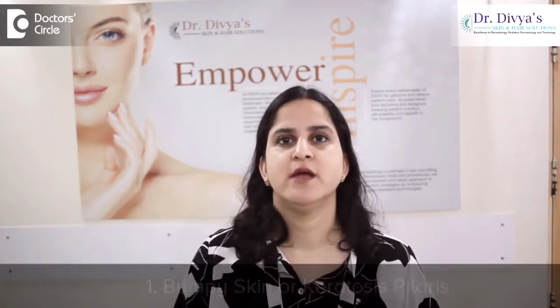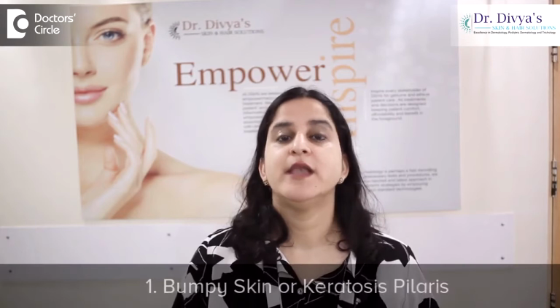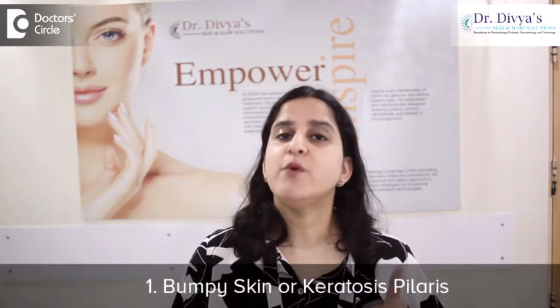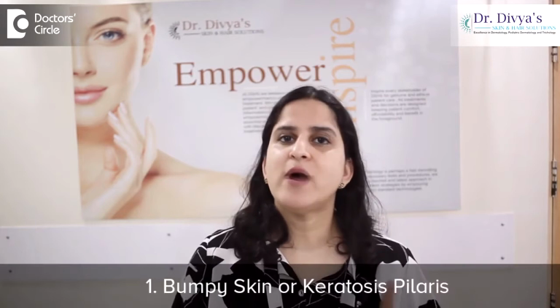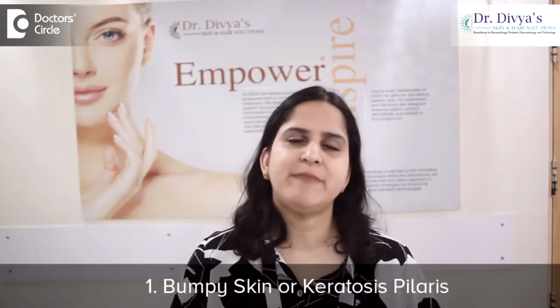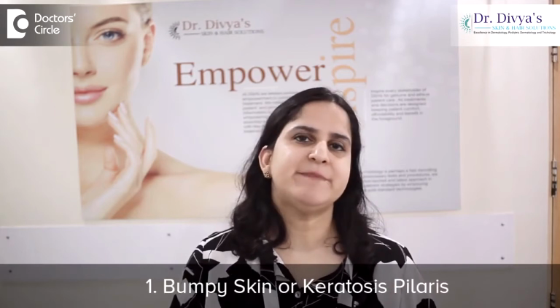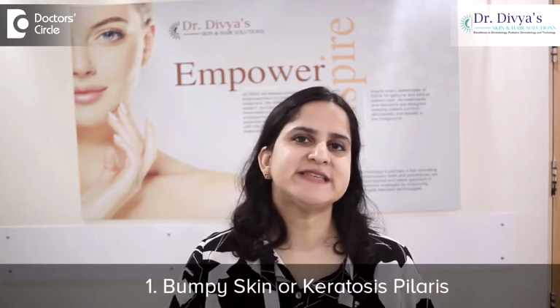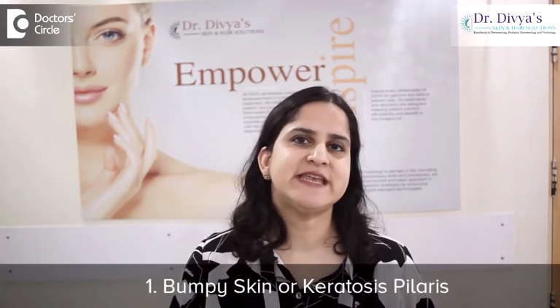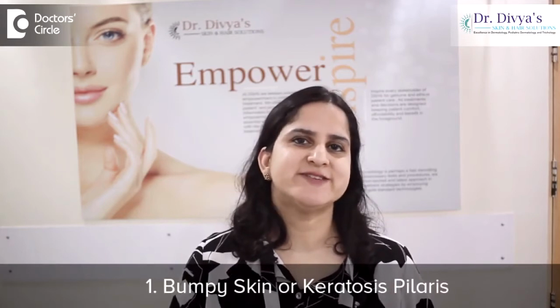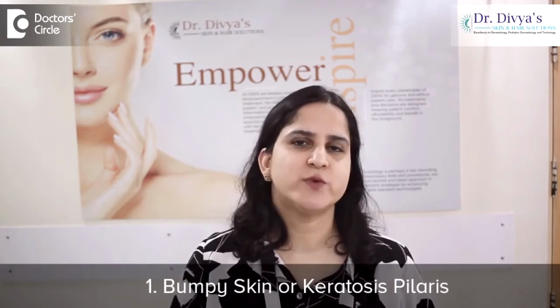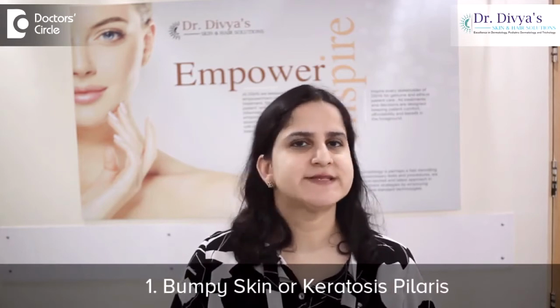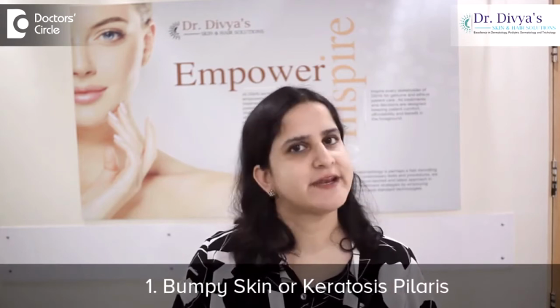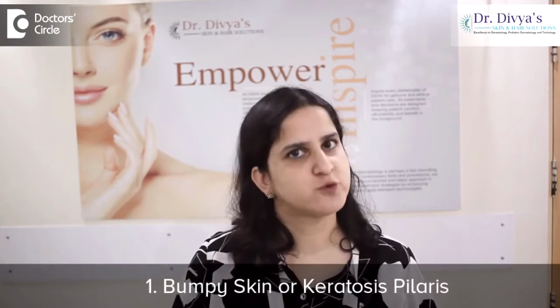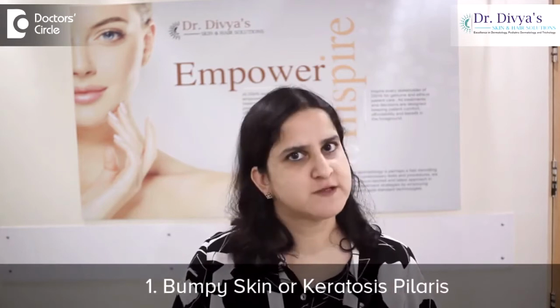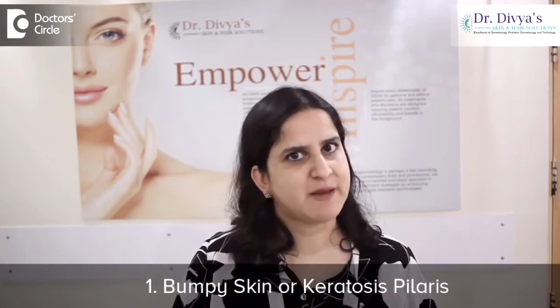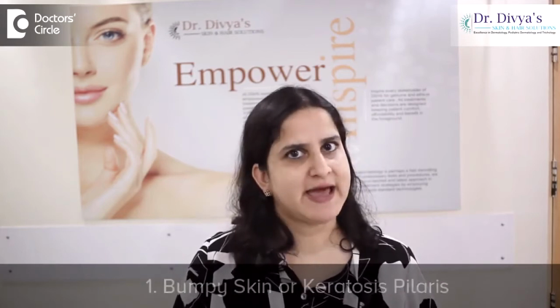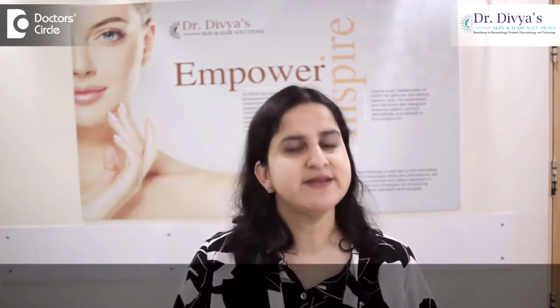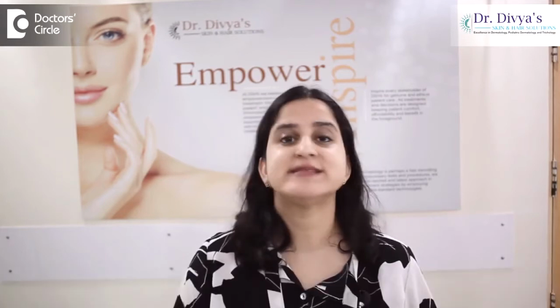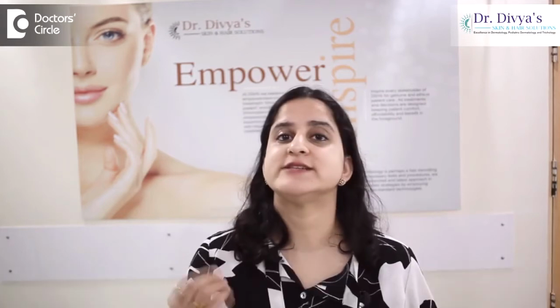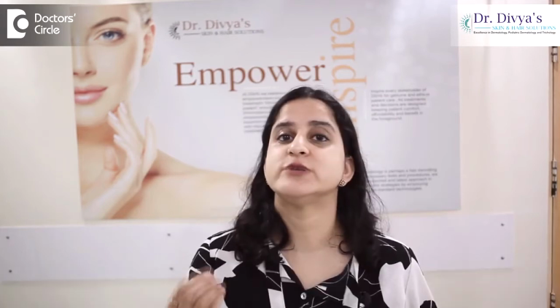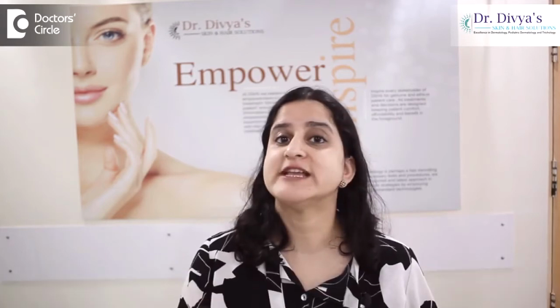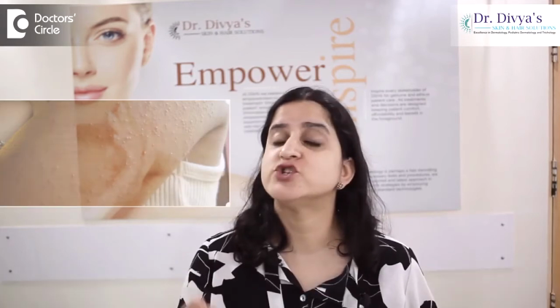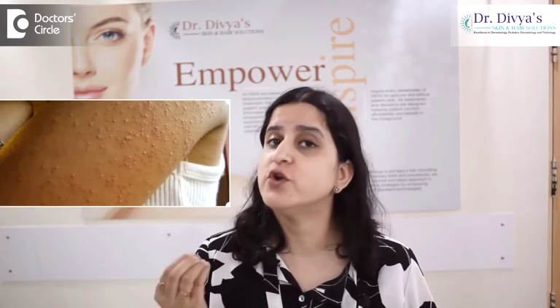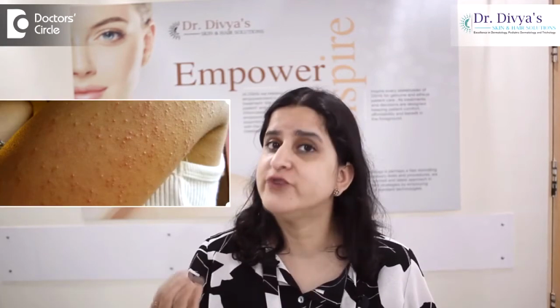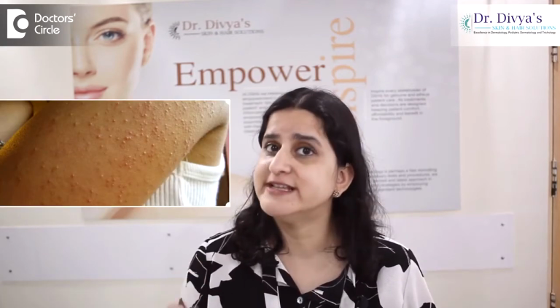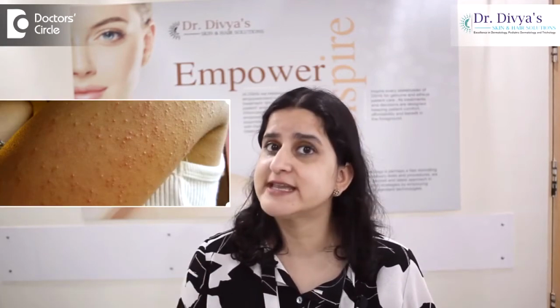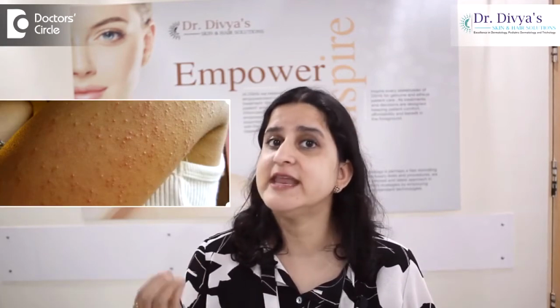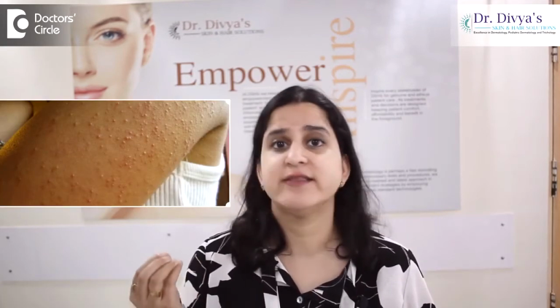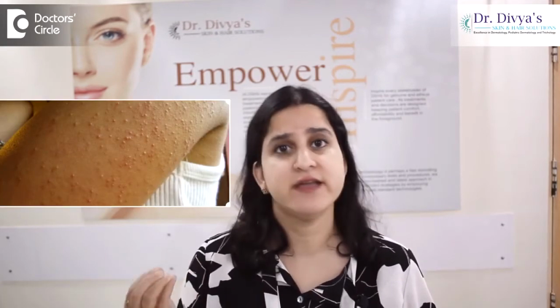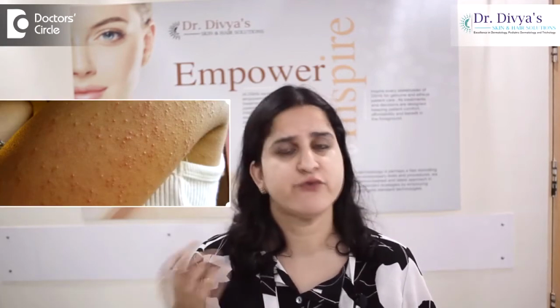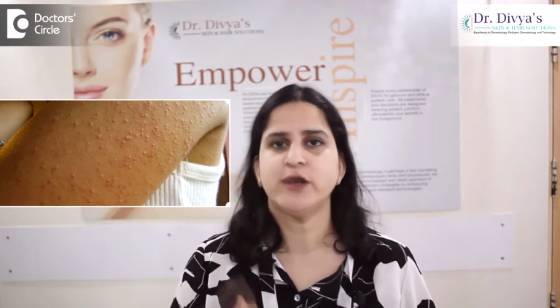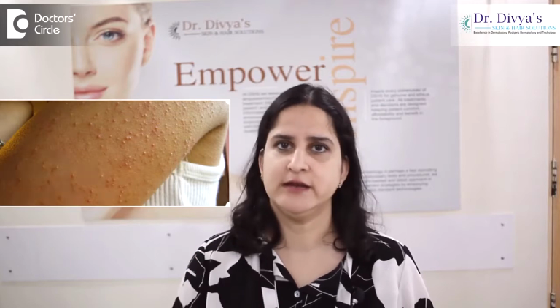Number 1: bumpy skin is known as Keratosis Pilaris — that is retention of dead skin in the hair follicle.